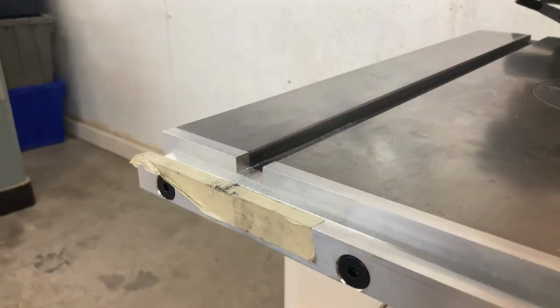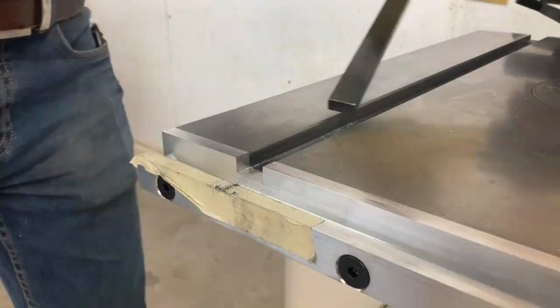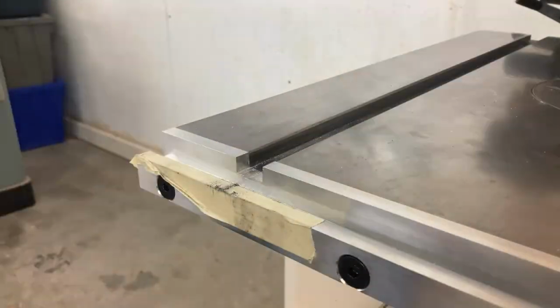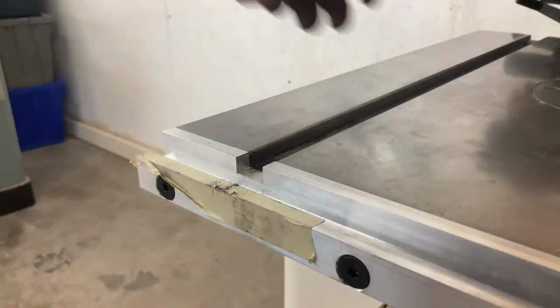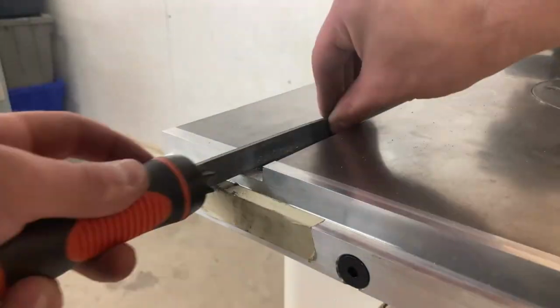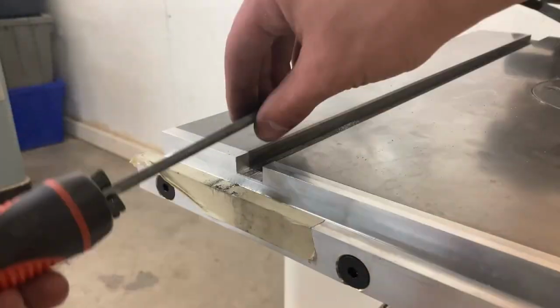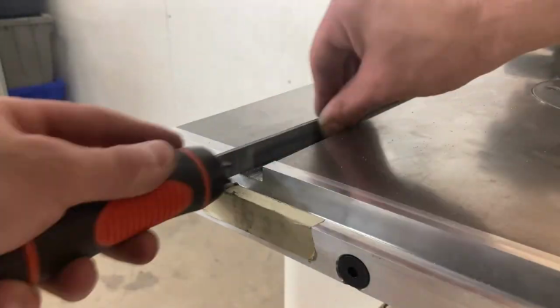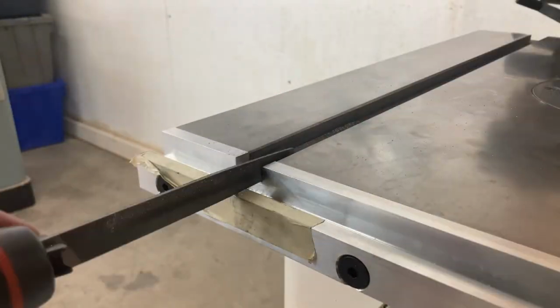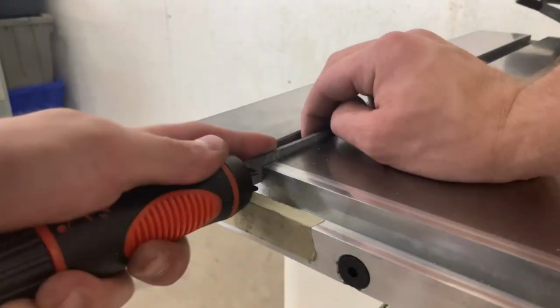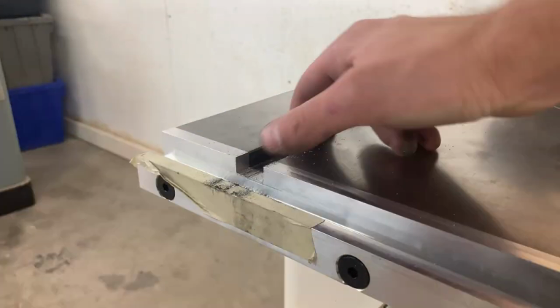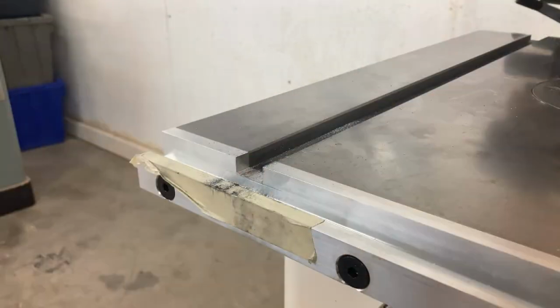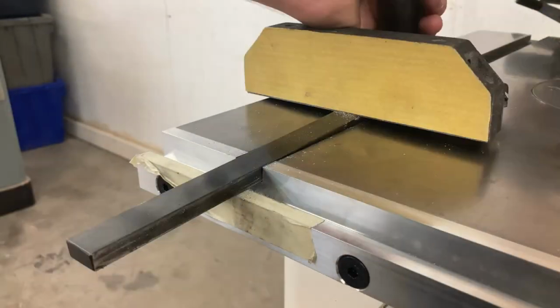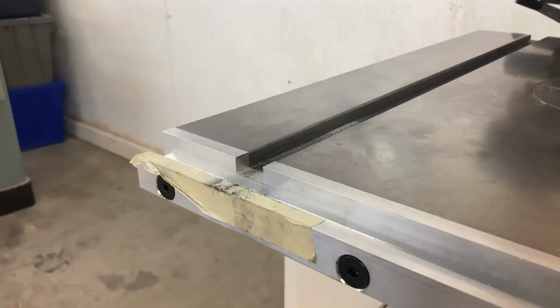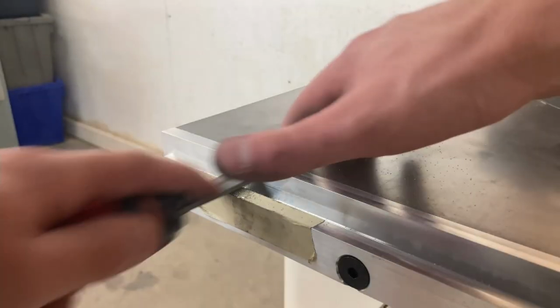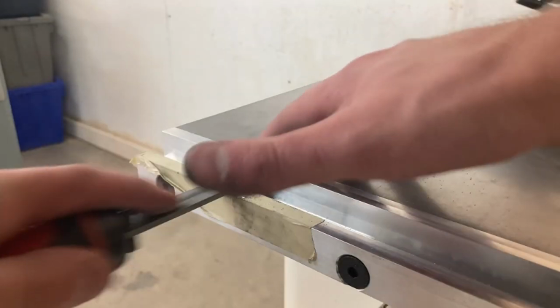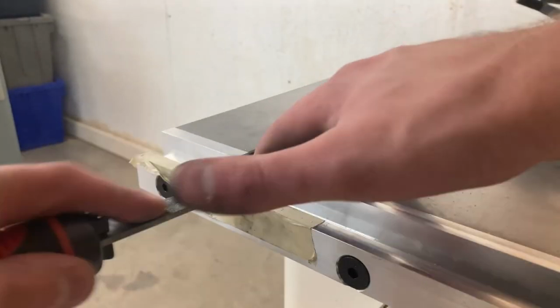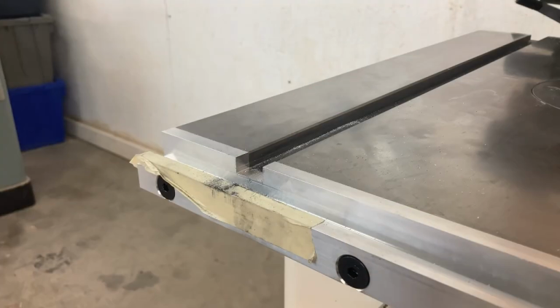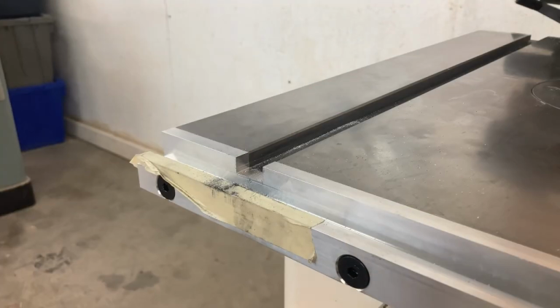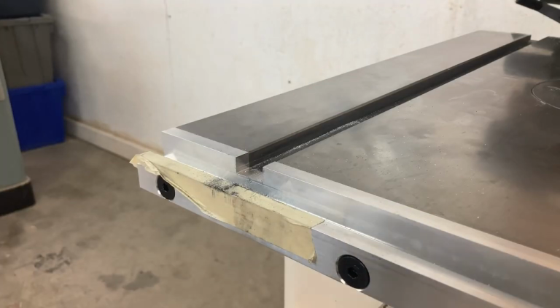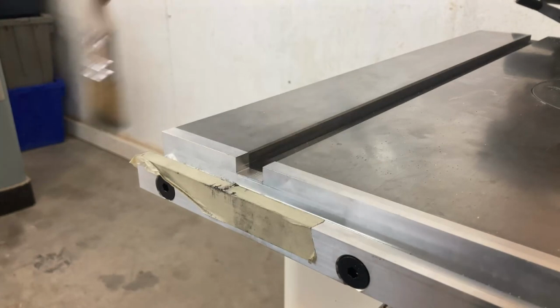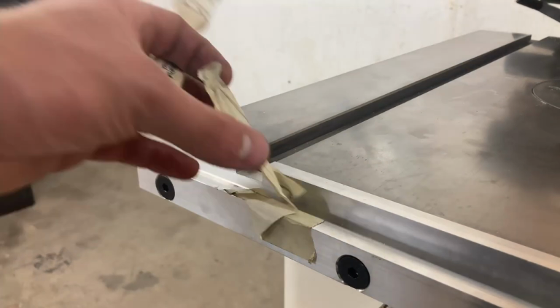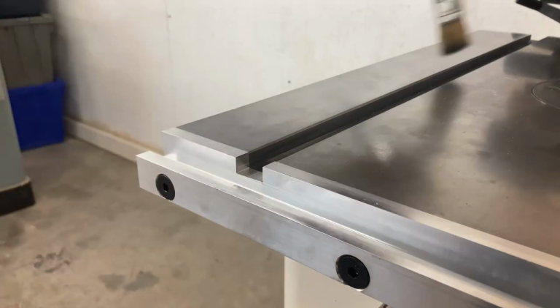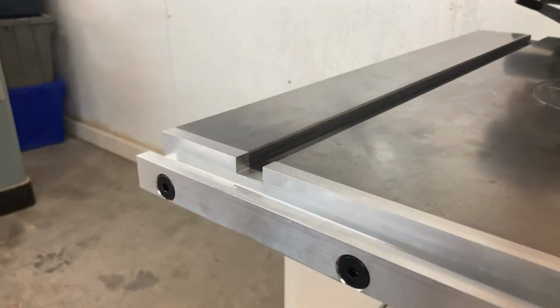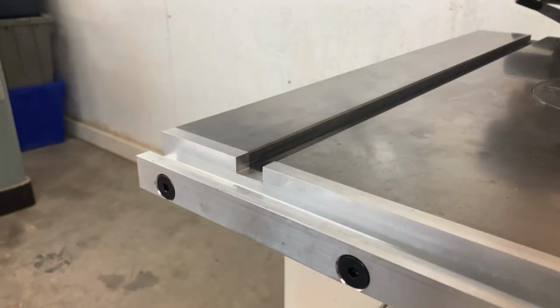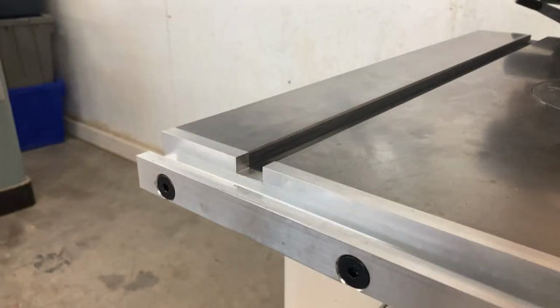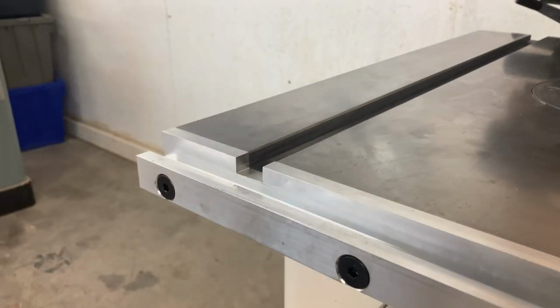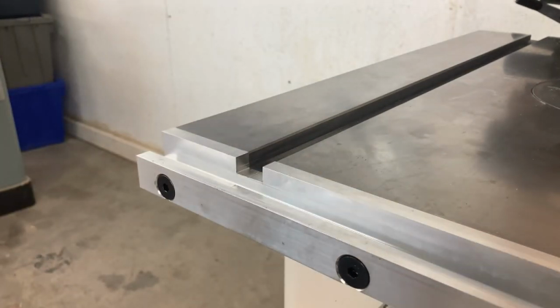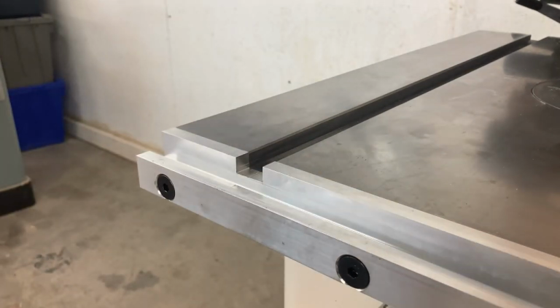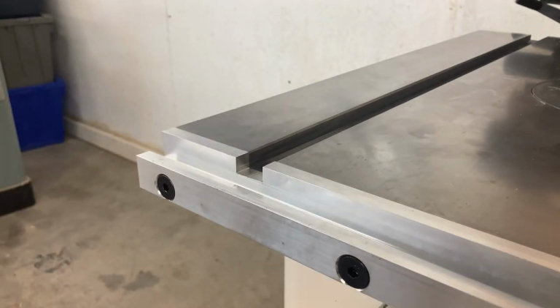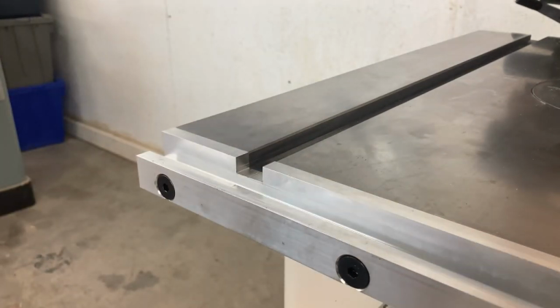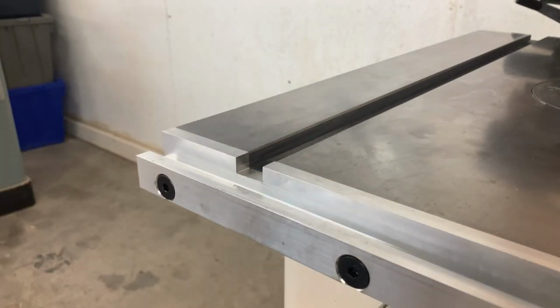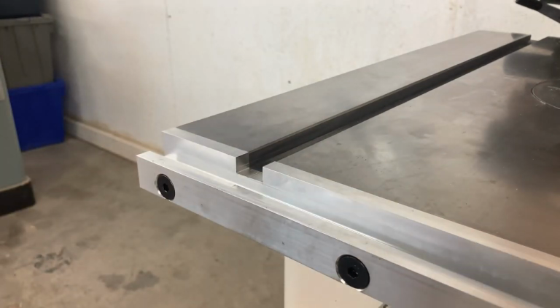I decided to use the hacksaw and file method to prove it could be done. But with a fresh hacksaw blade and a good quality file, it's much faster than I thought. It took about 5 minutes of sawing and 10 minutes of filing to do each miter. And with a file, you know the slot will end up exactly where you want it. Though it can be done with a dado stack or a router bit, I recommend using this process.